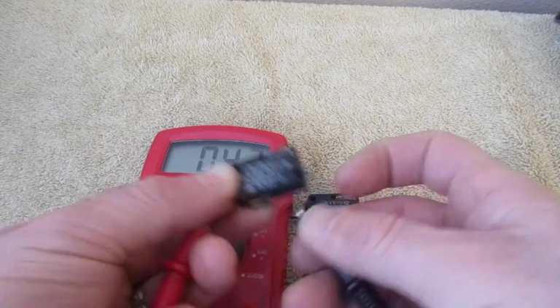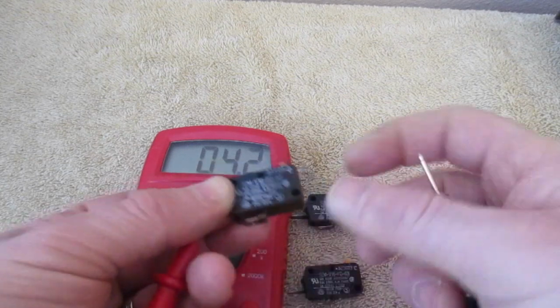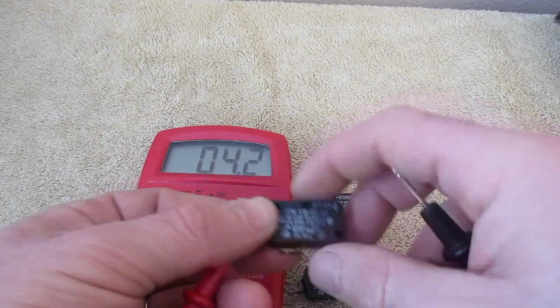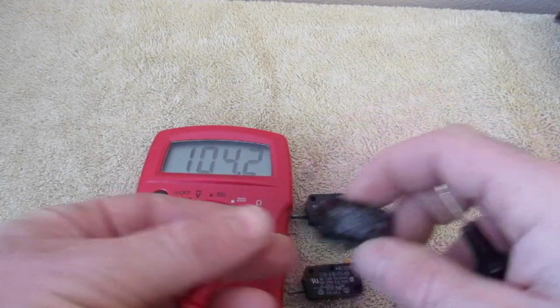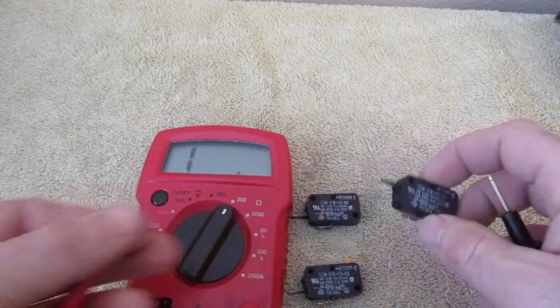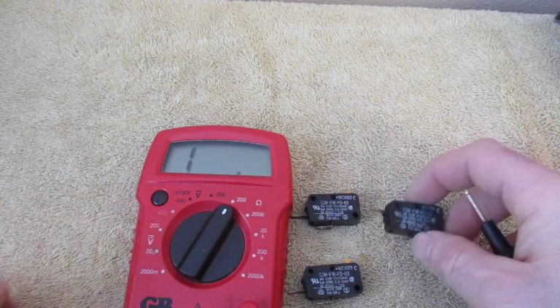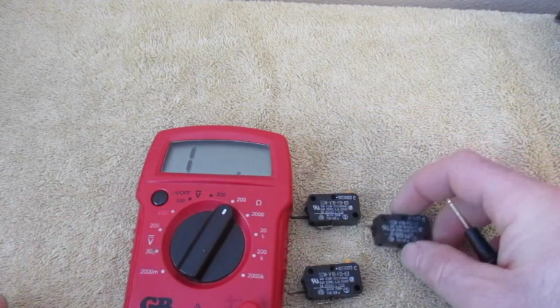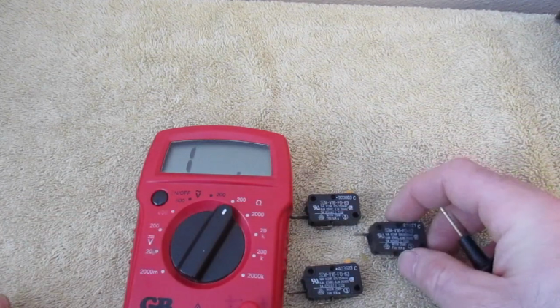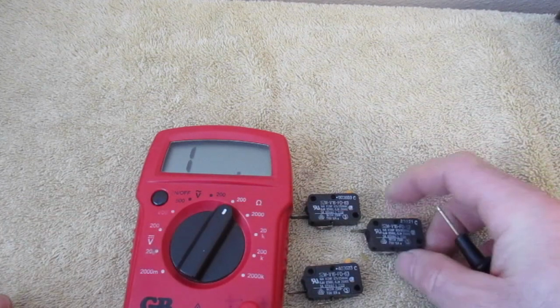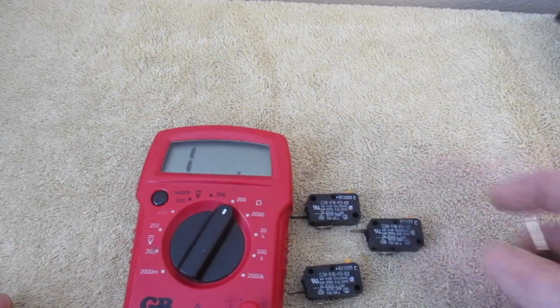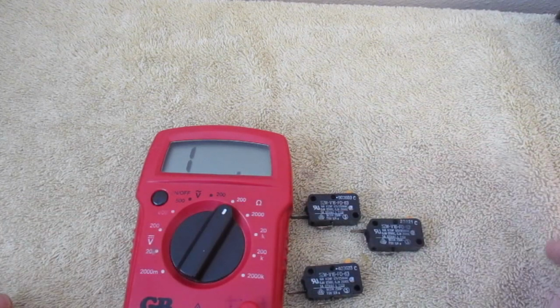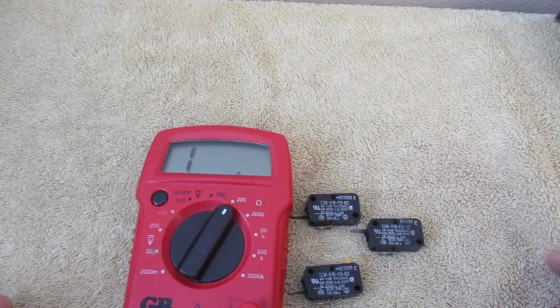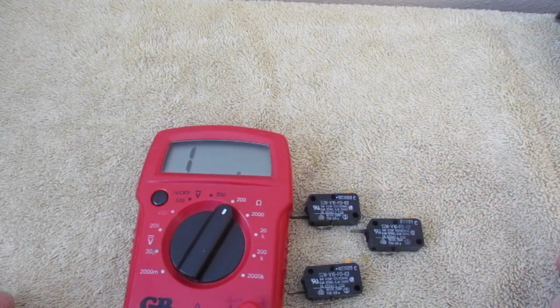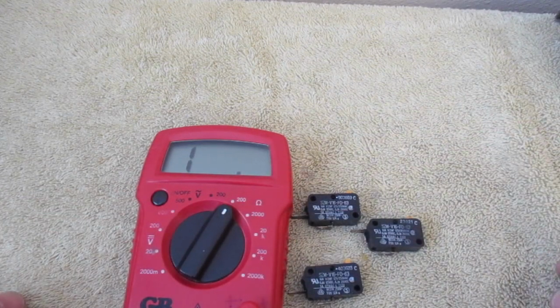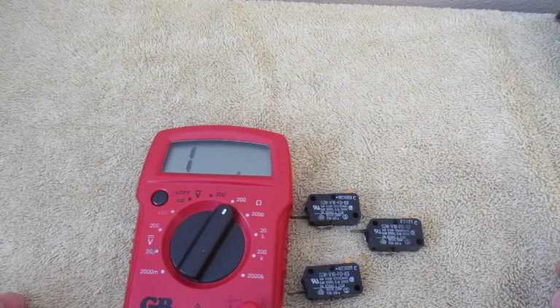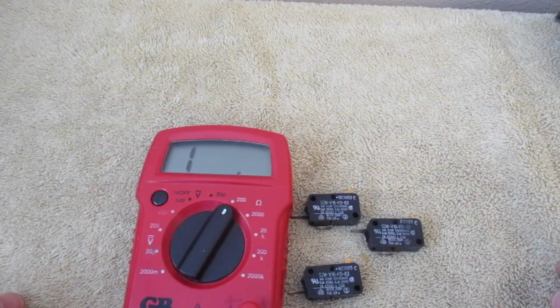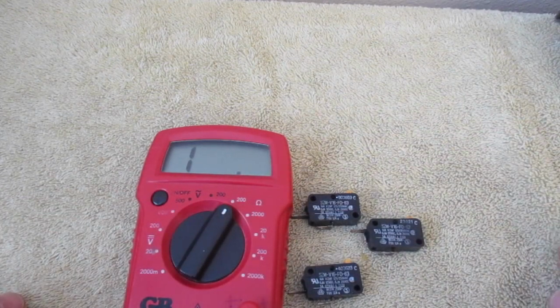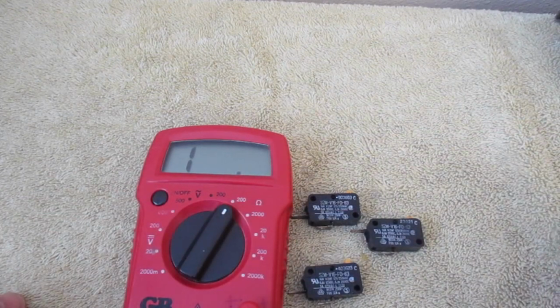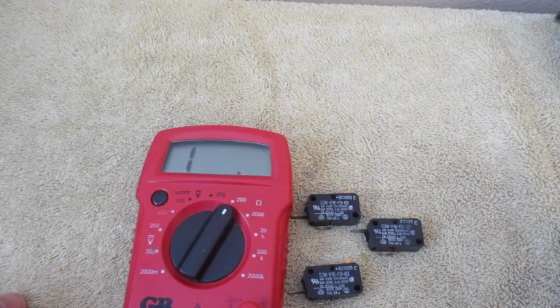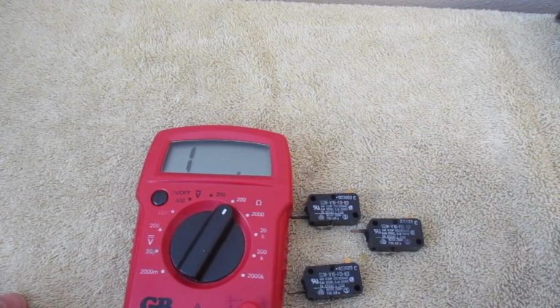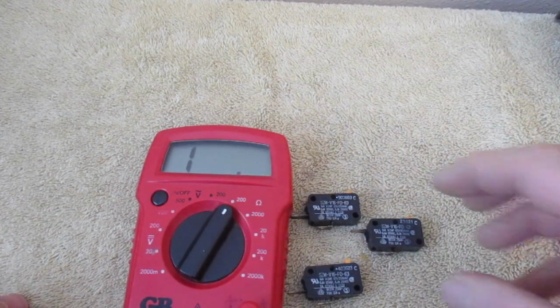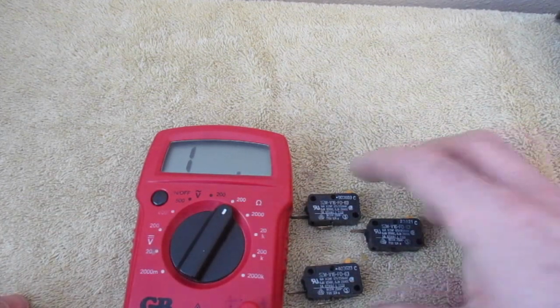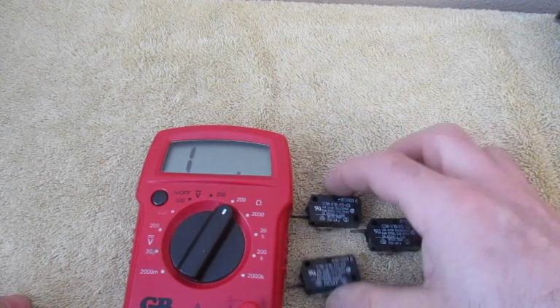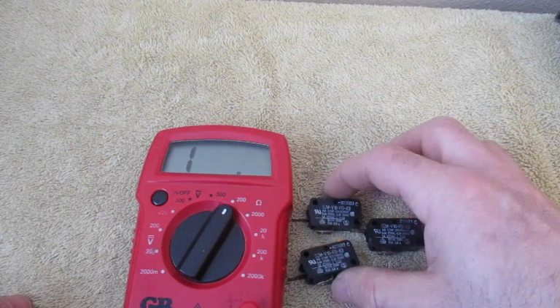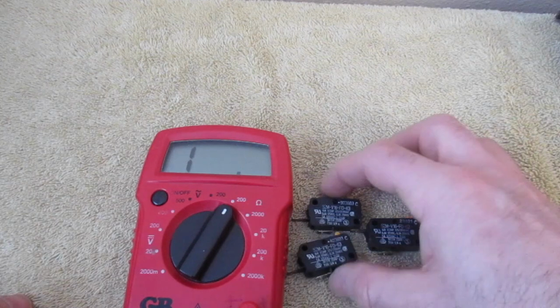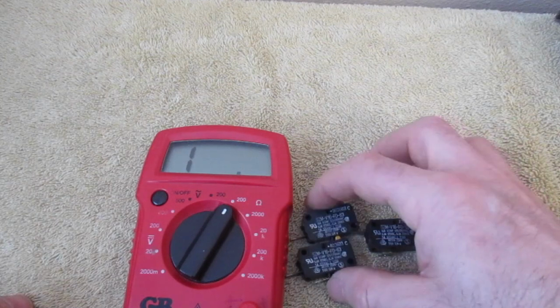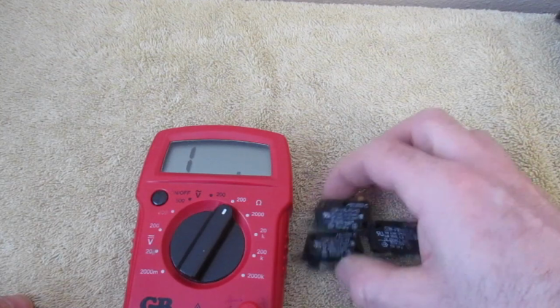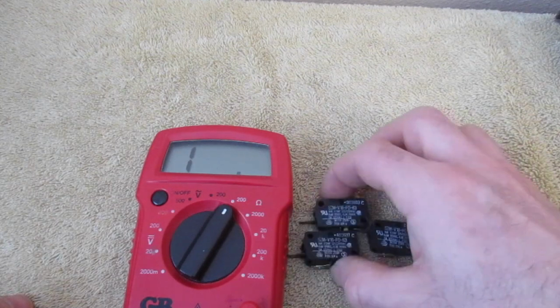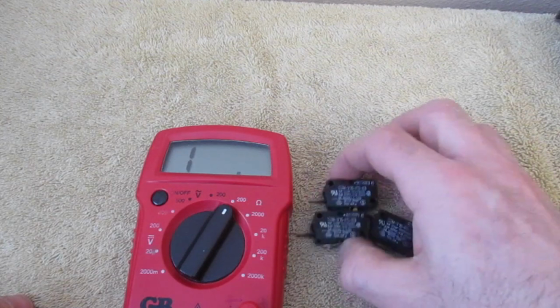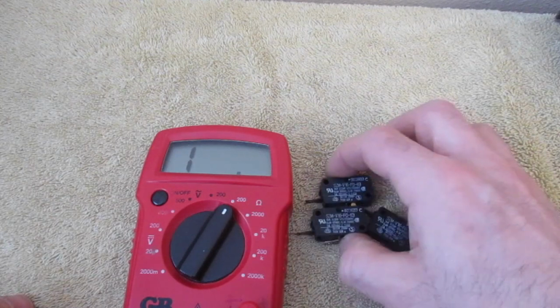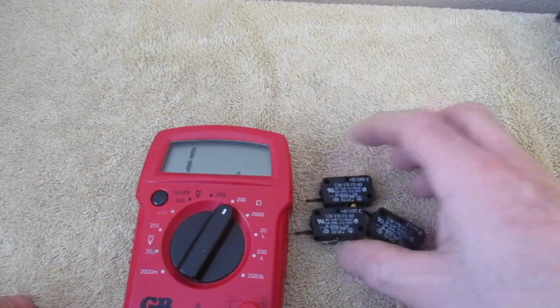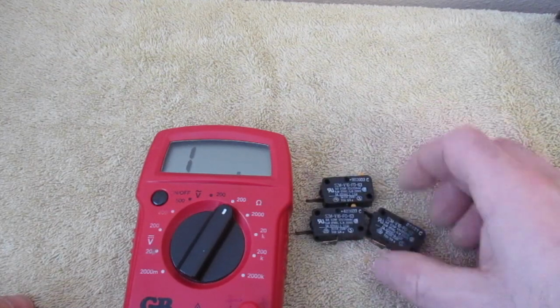And so these are a good working set of microswitches.